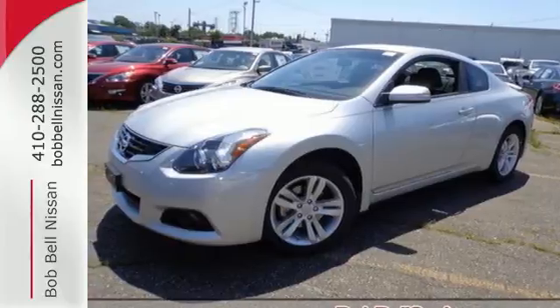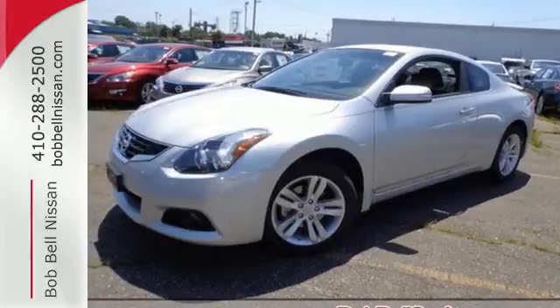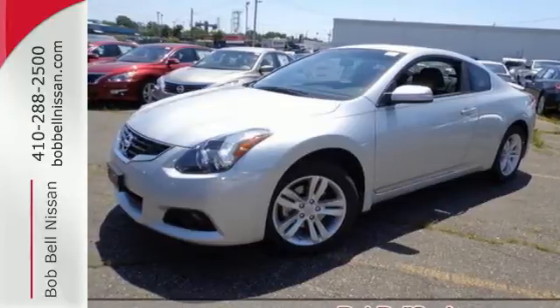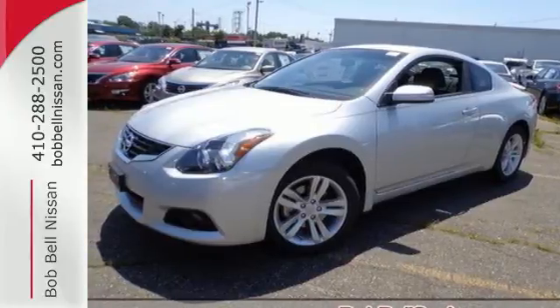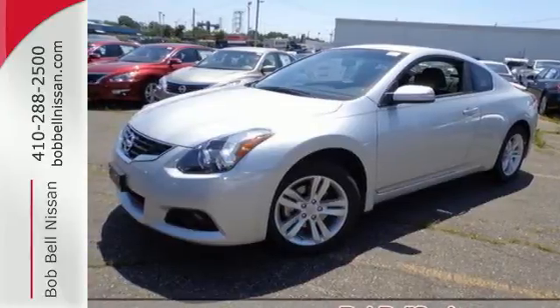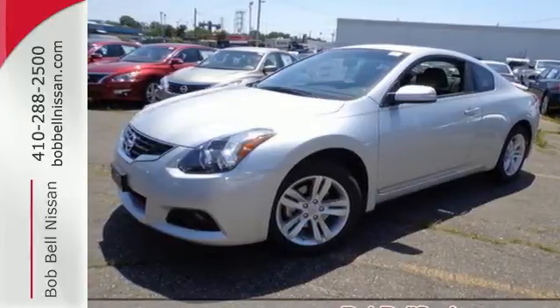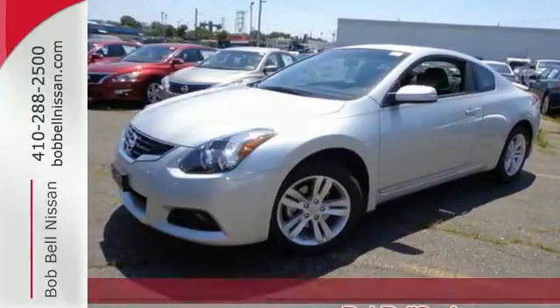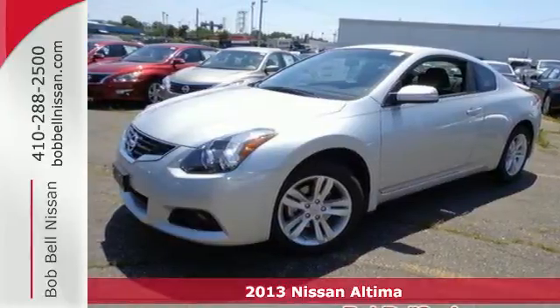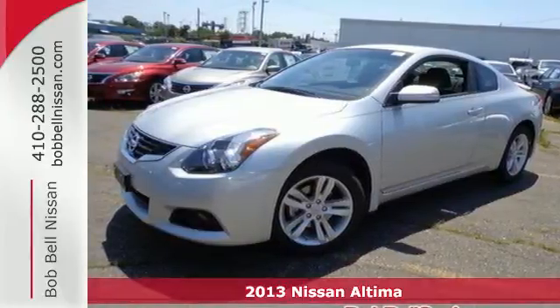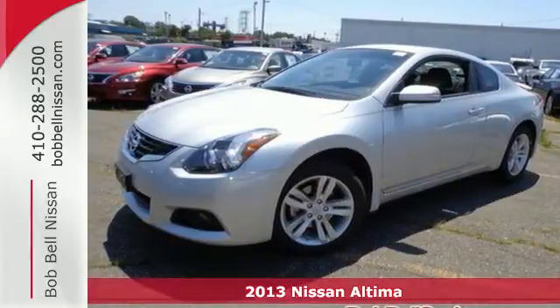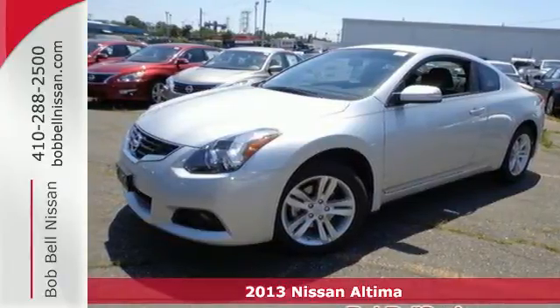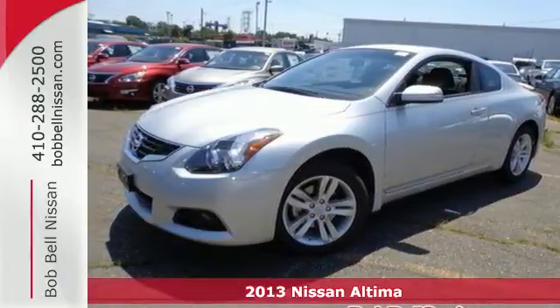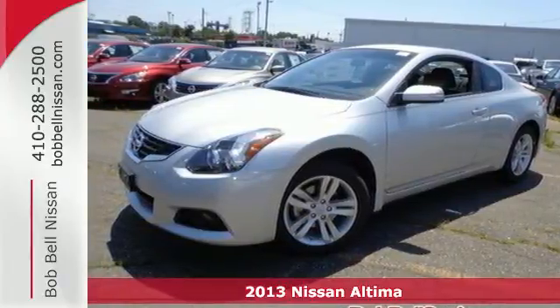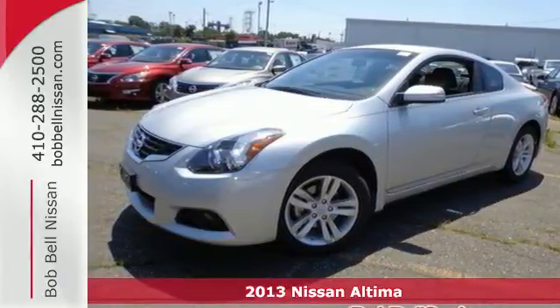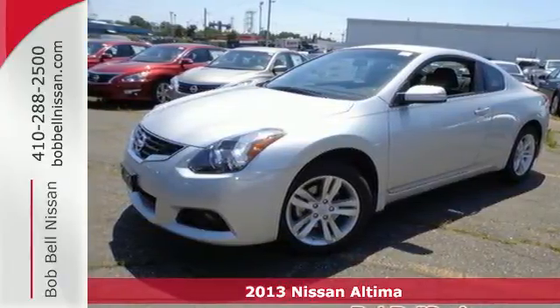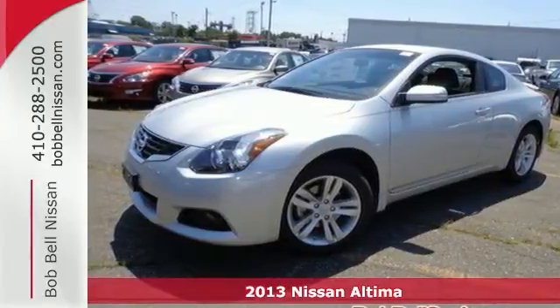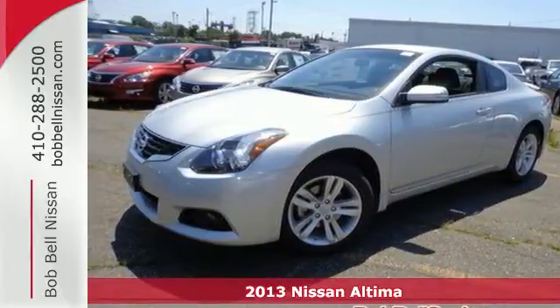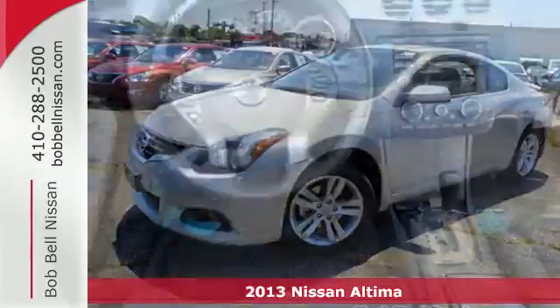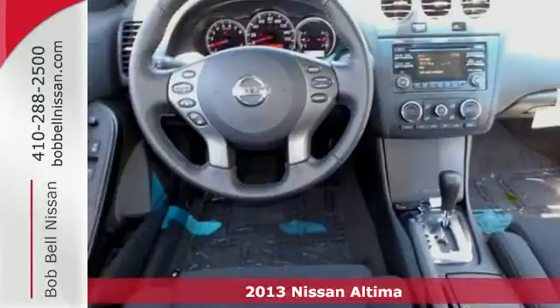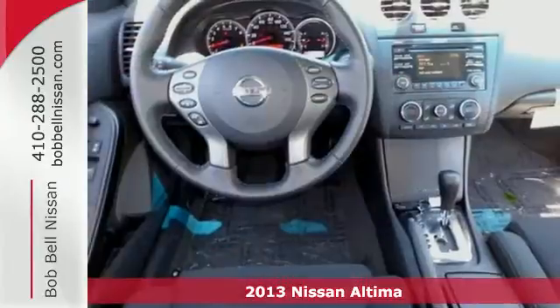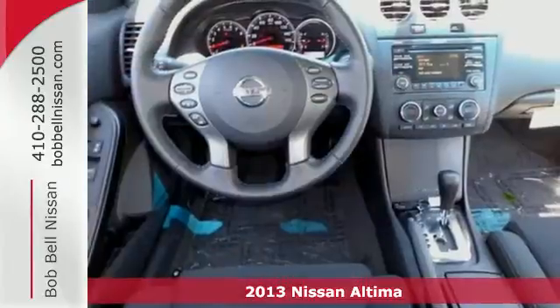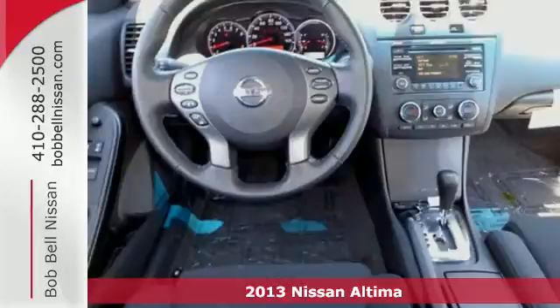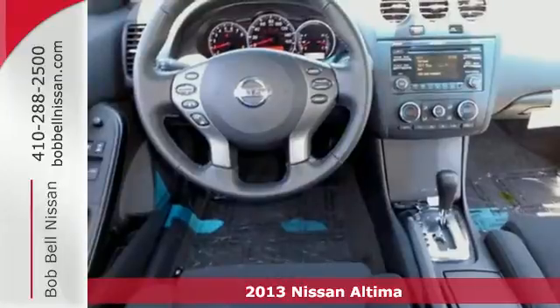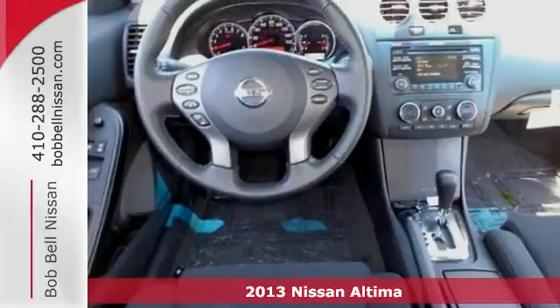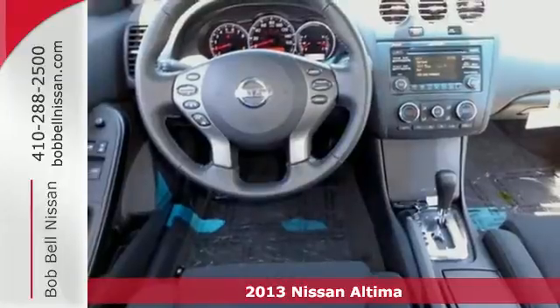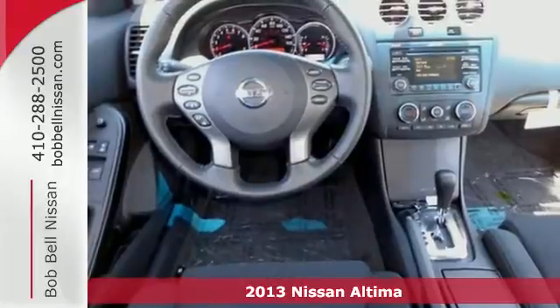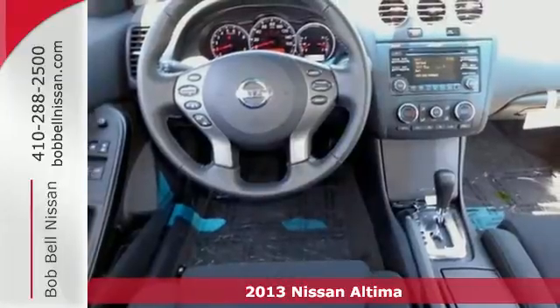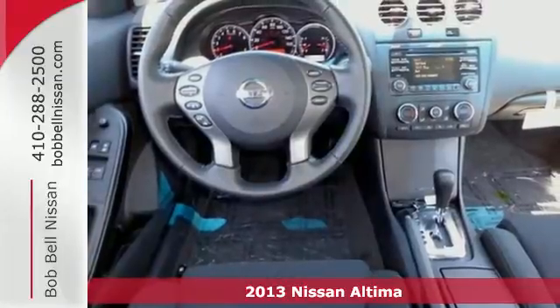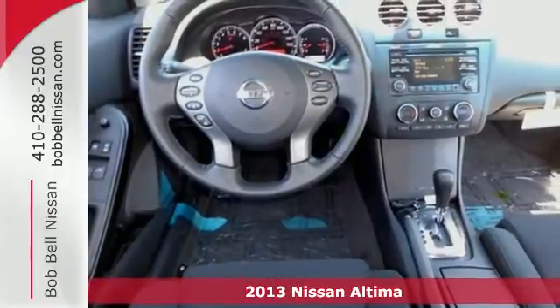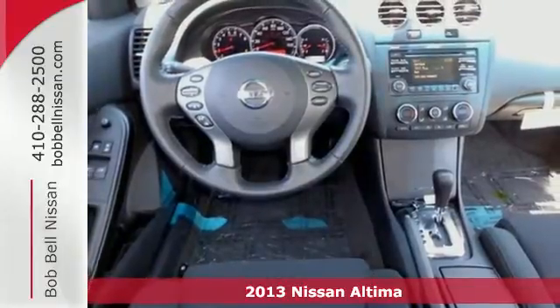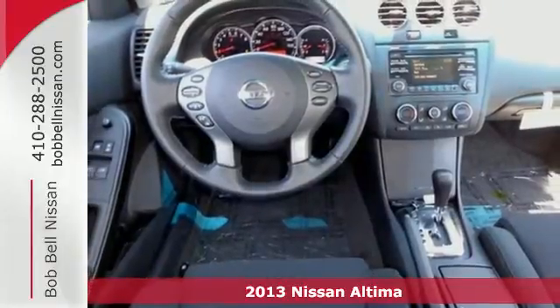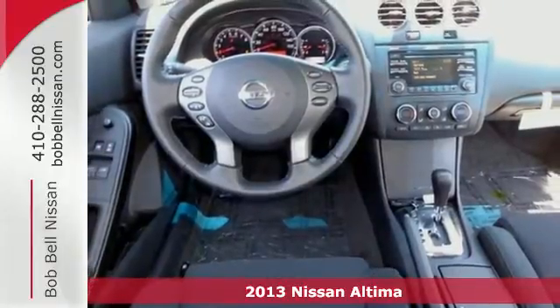It's a 2013 Nissan Altima. This sporty sedan is a more efficient take on excitement.